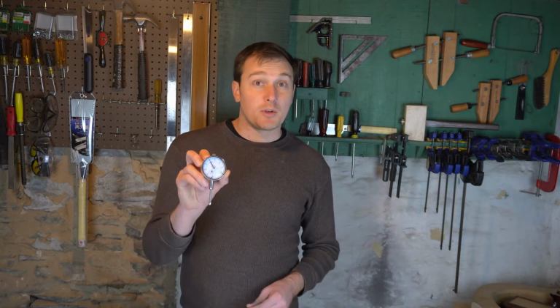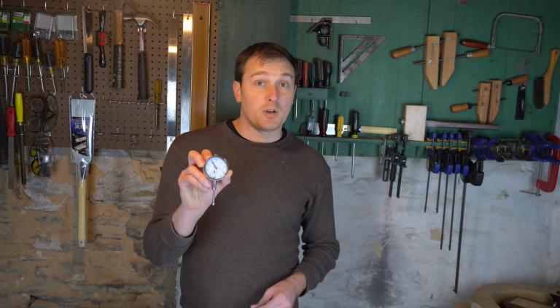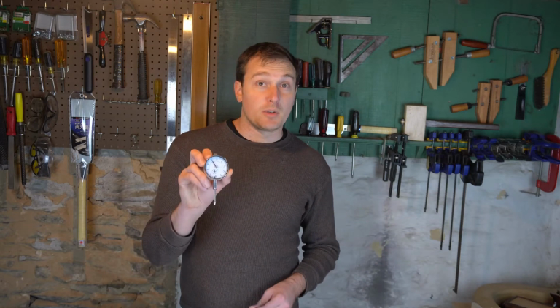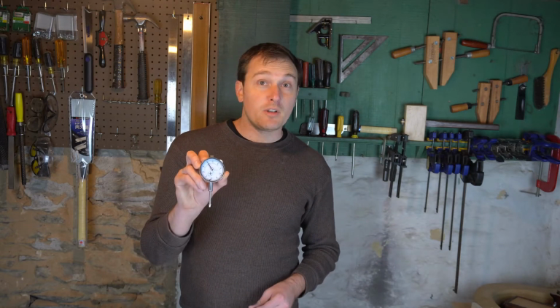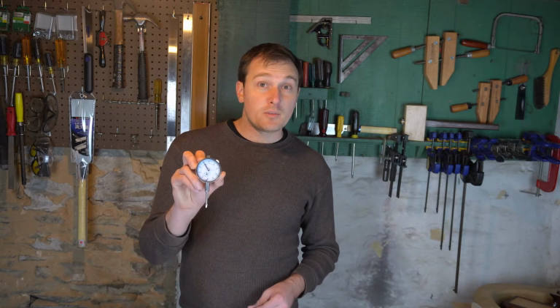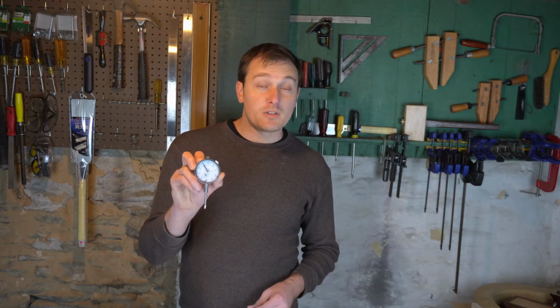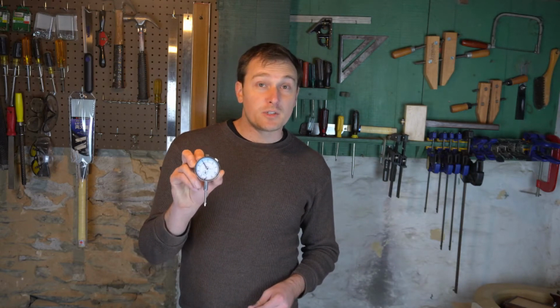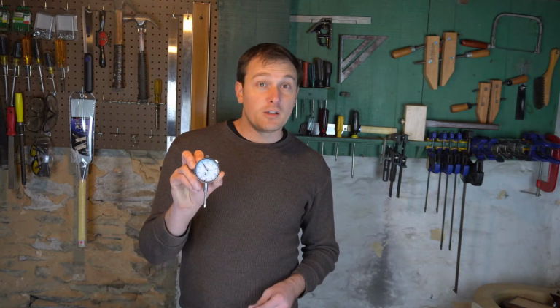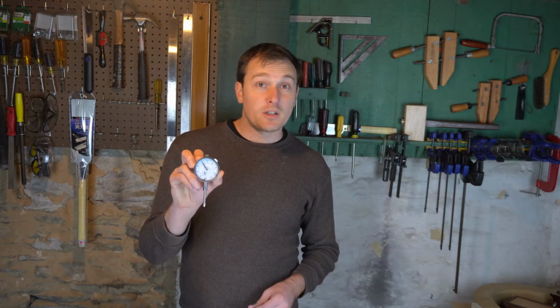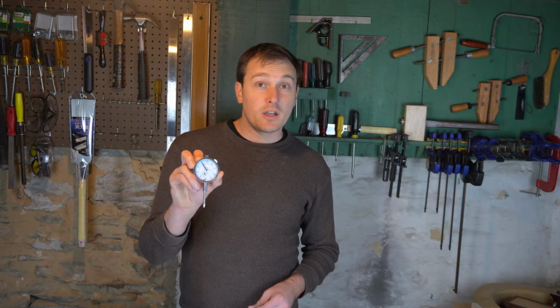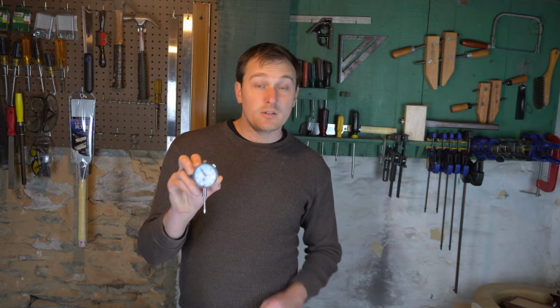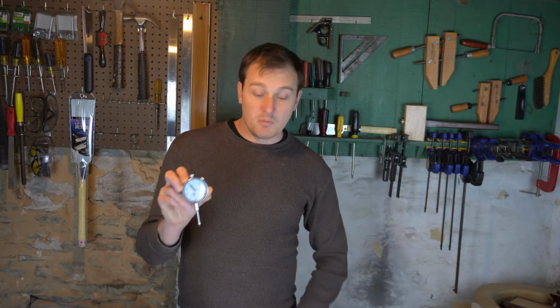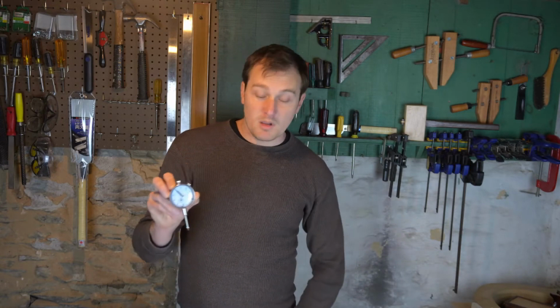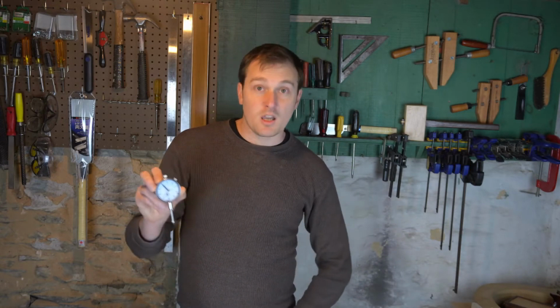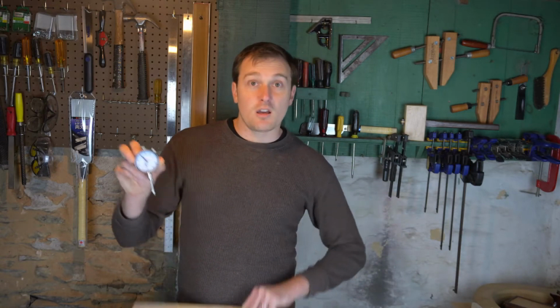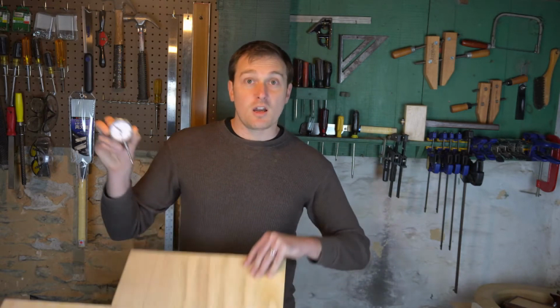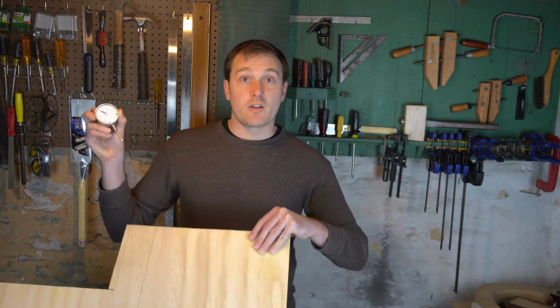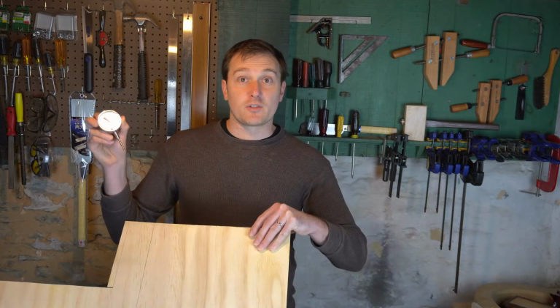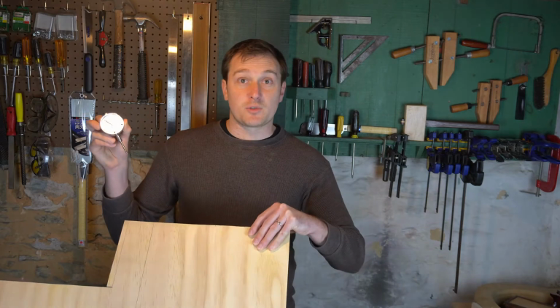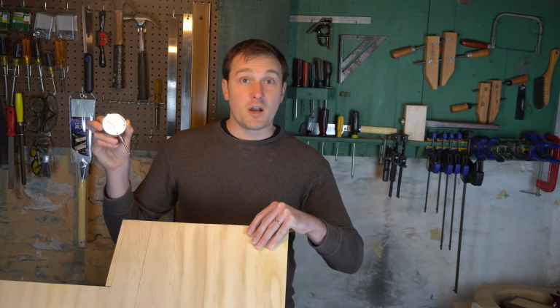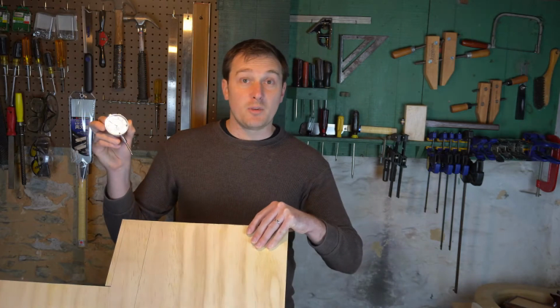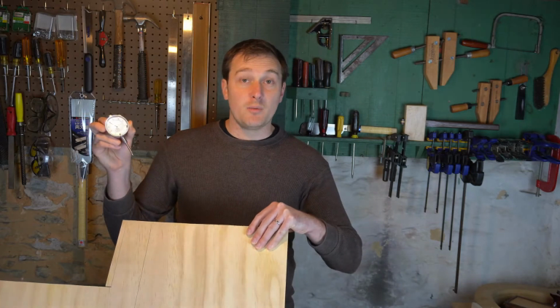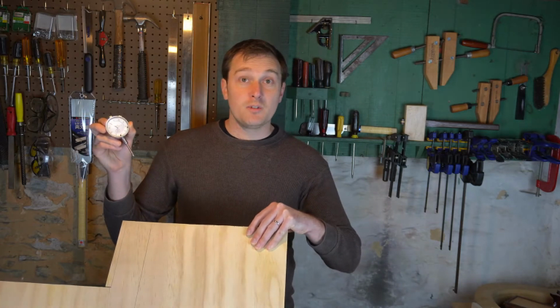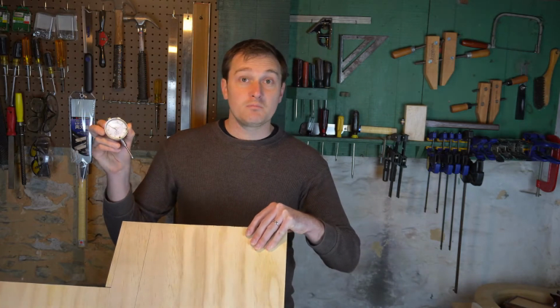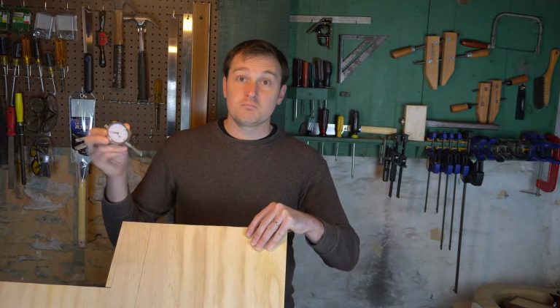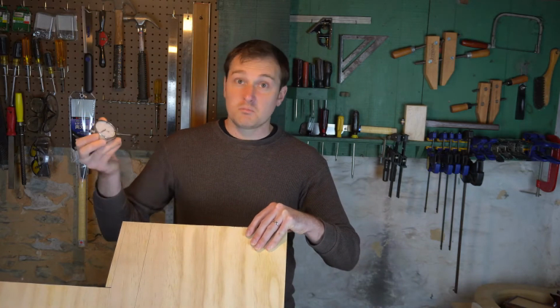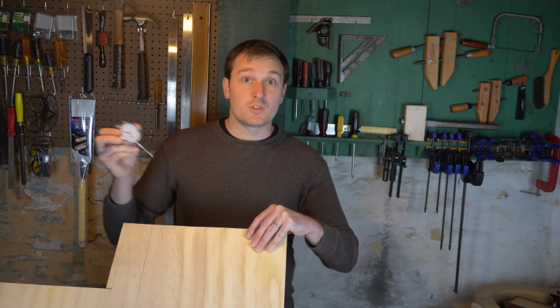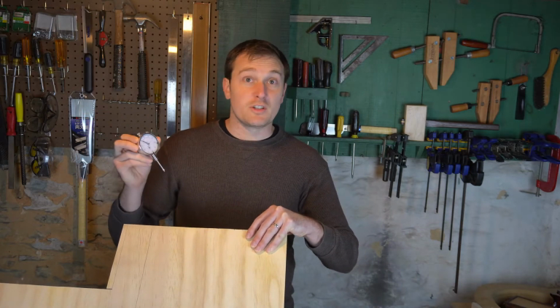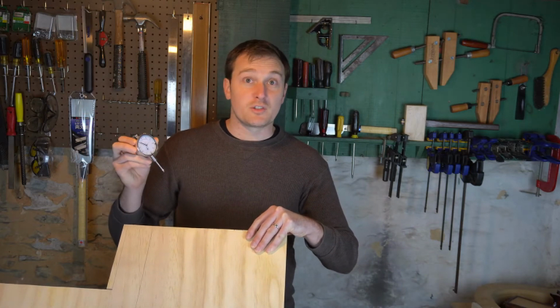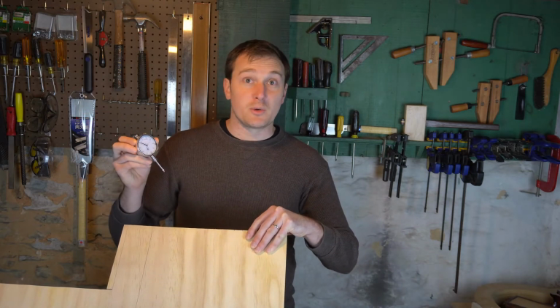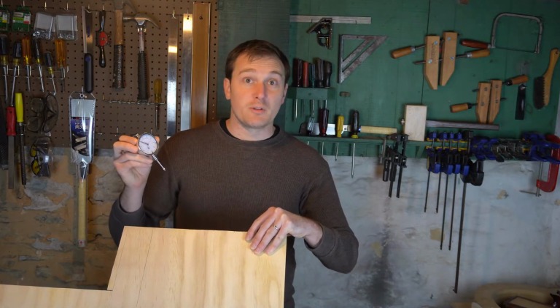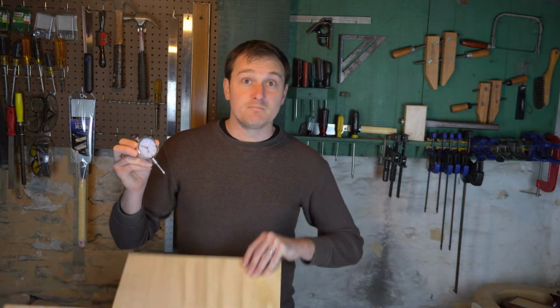So what I'm going to do today is I'm going to make my own thickness caliper. I picked up an inexpensive dial indicator and I've got some scrap plywood, so let's get to it.